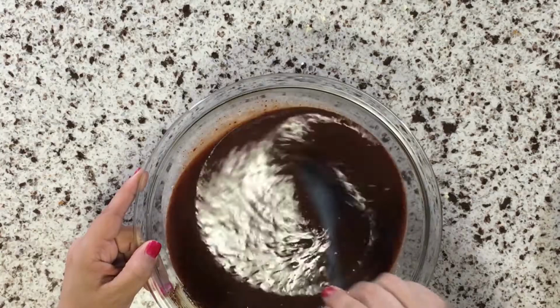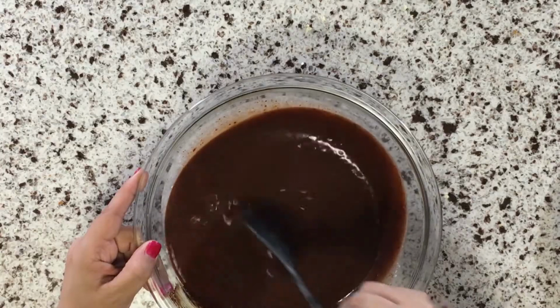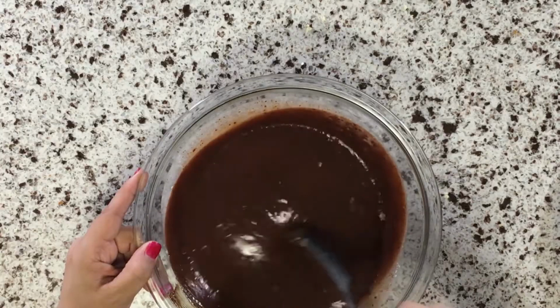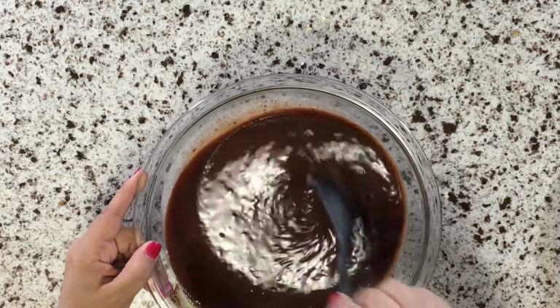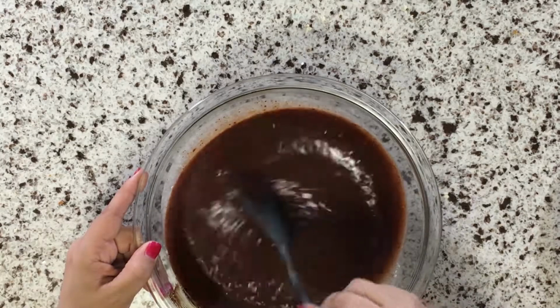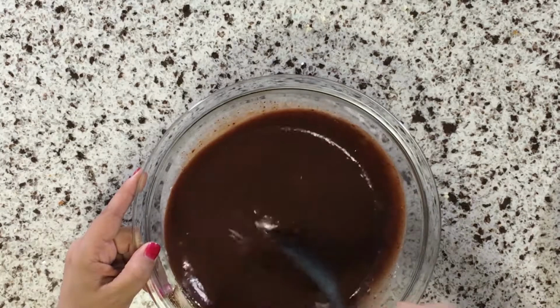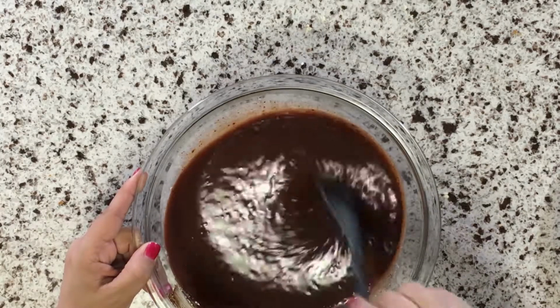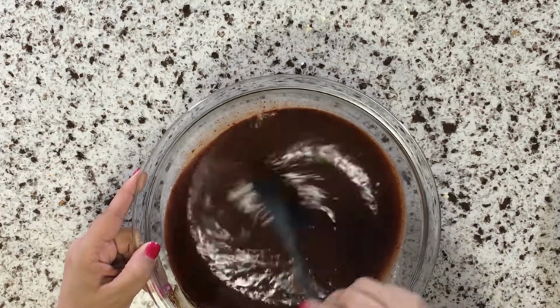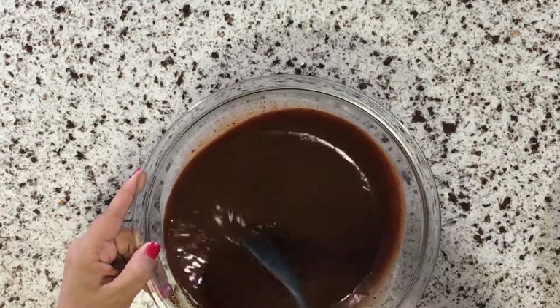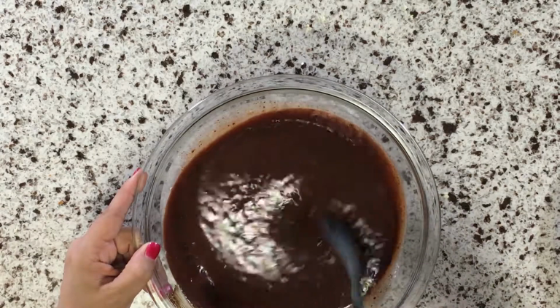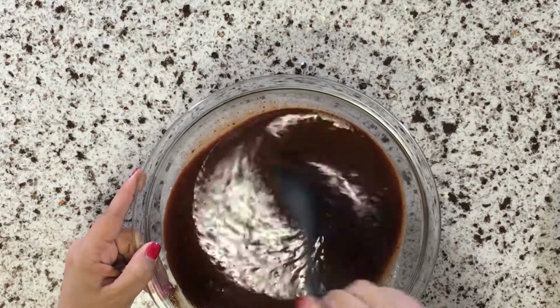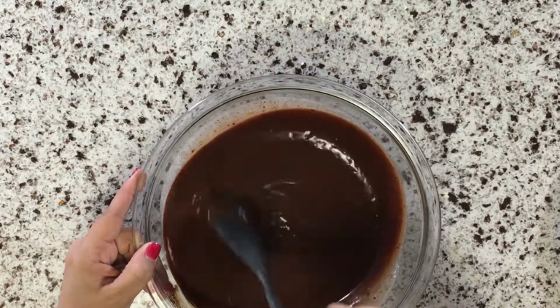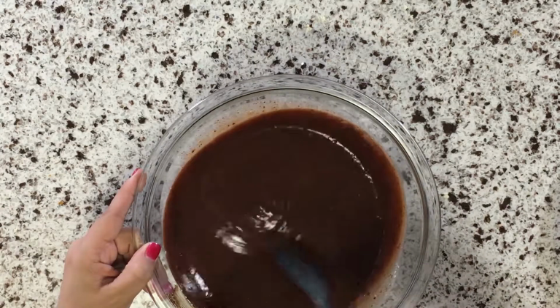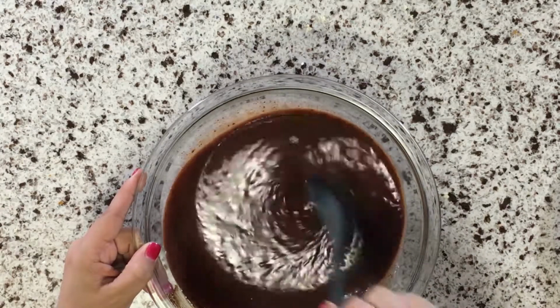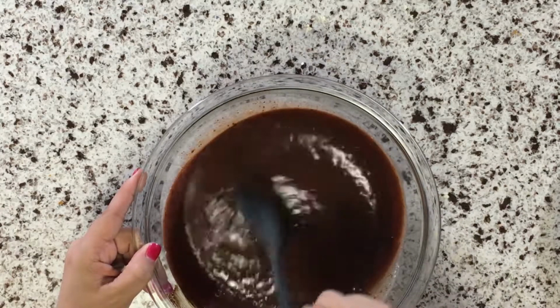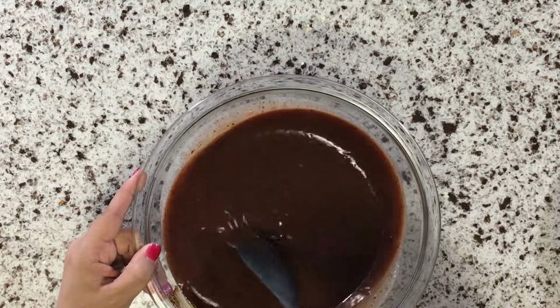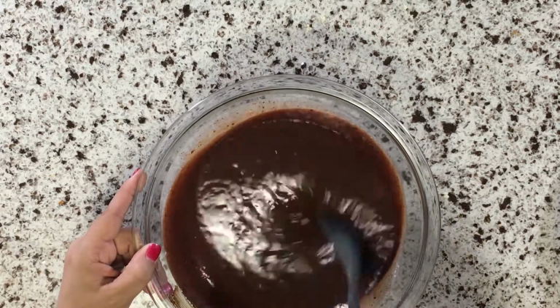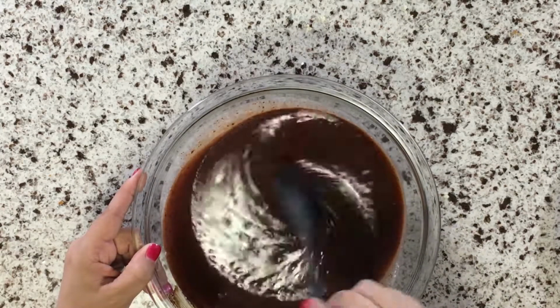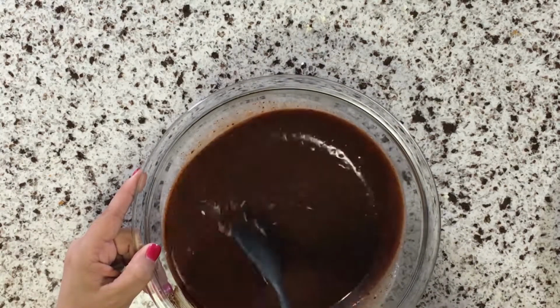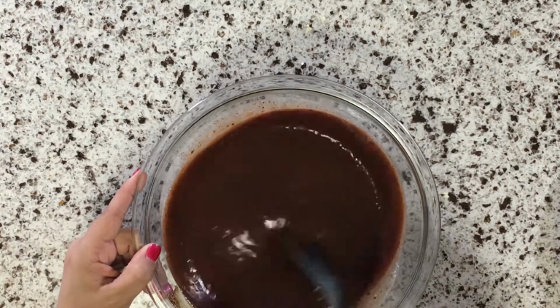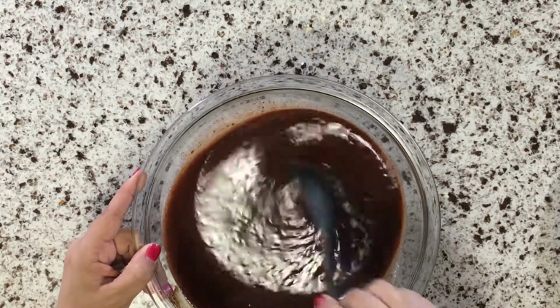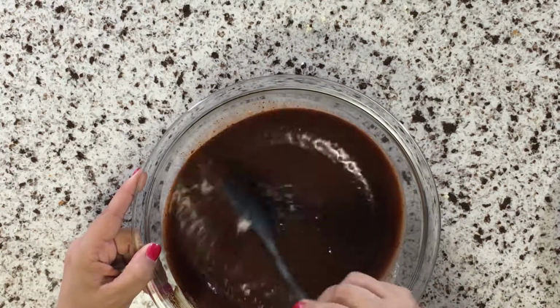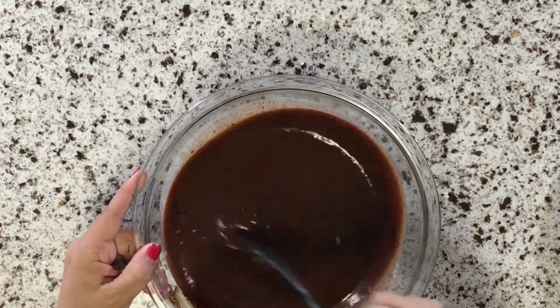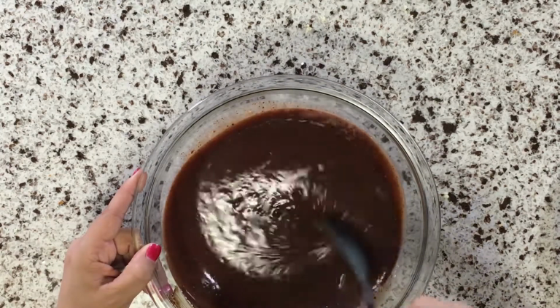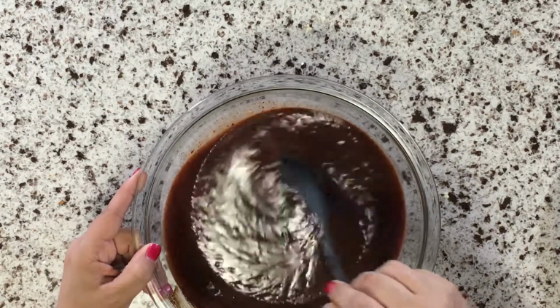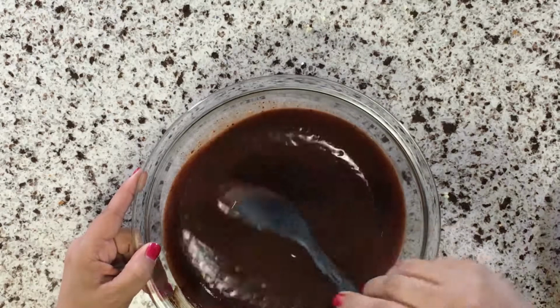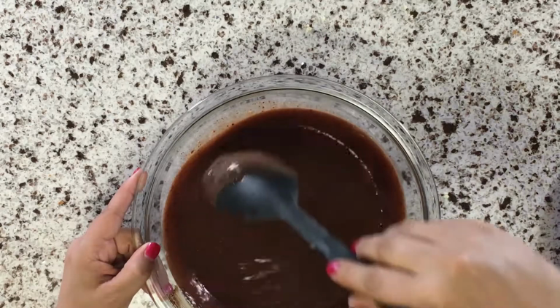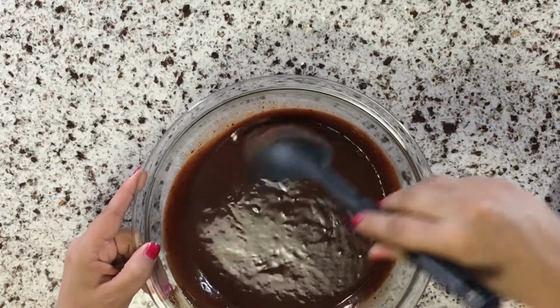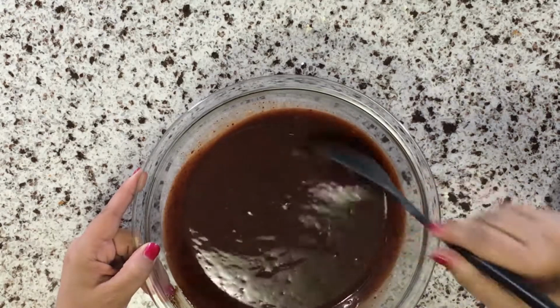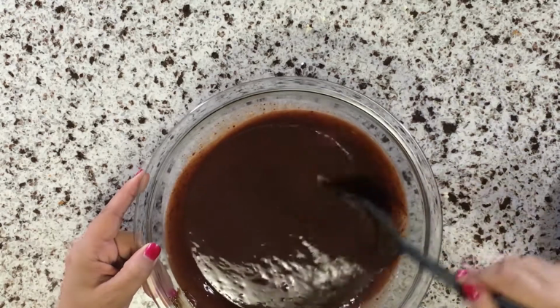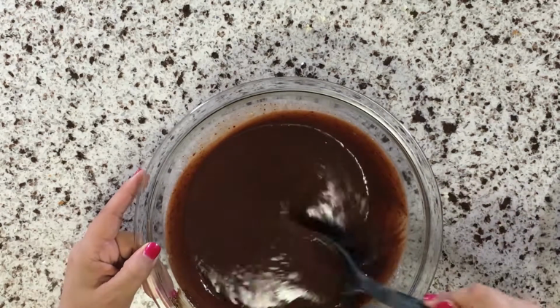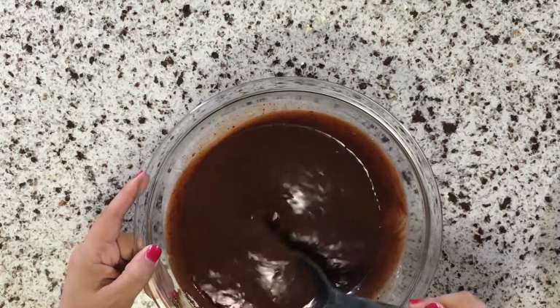Clumps will go away and you'll have a nice, smooth mixture.